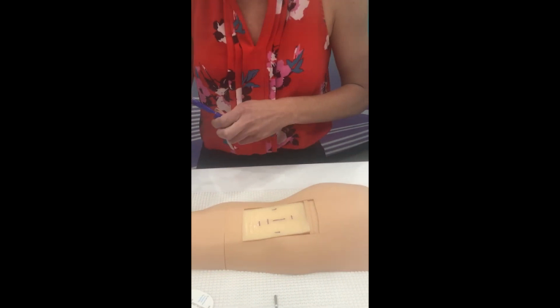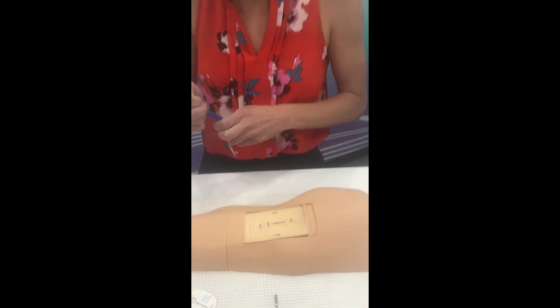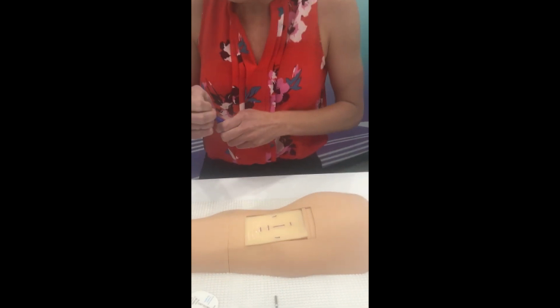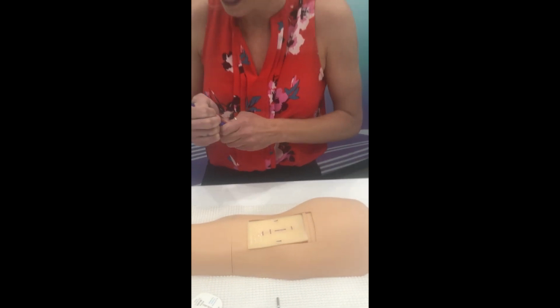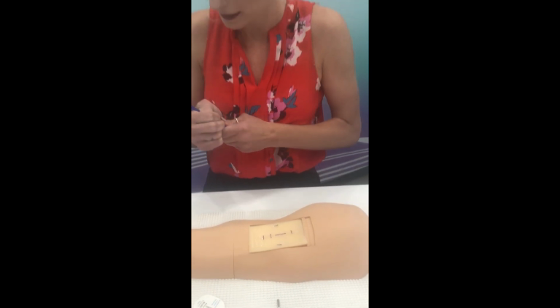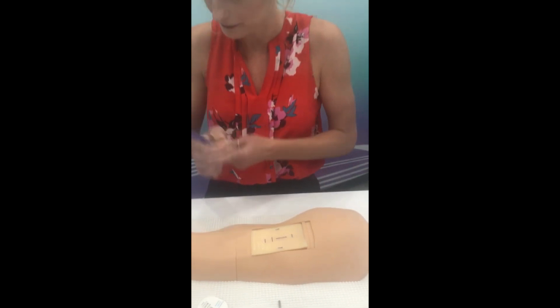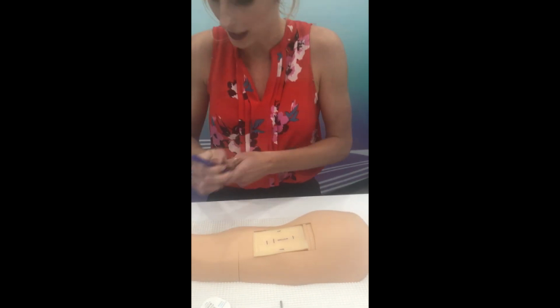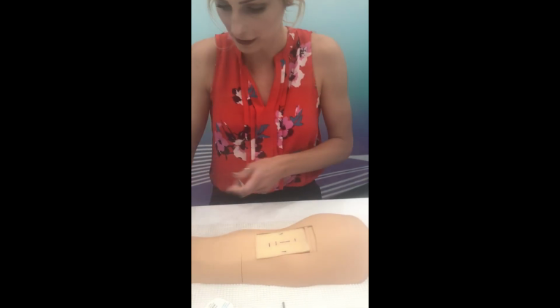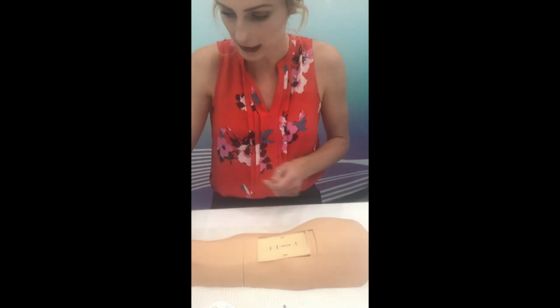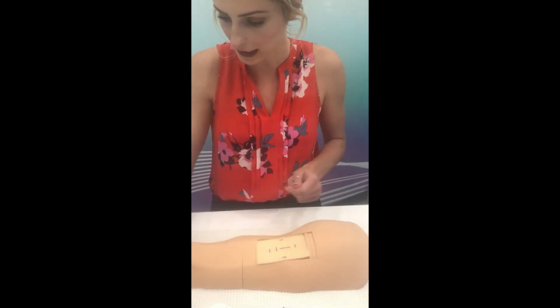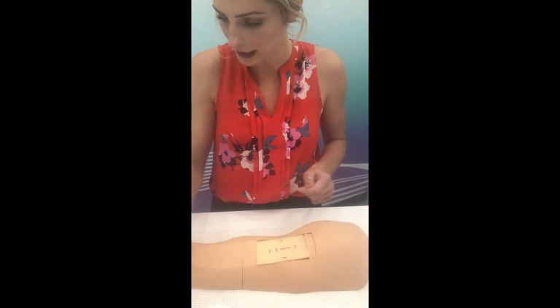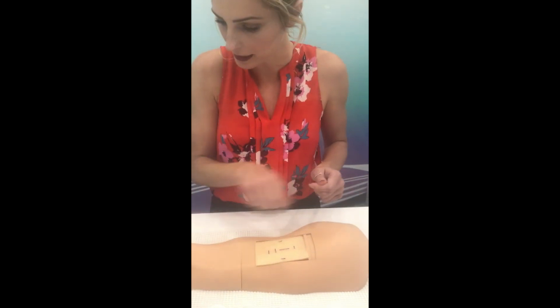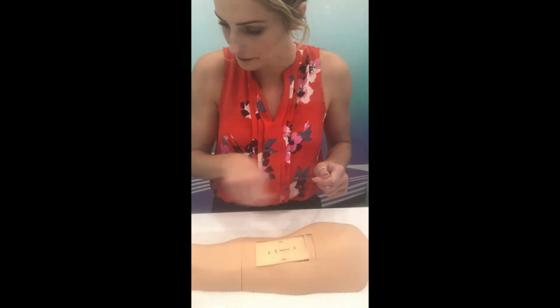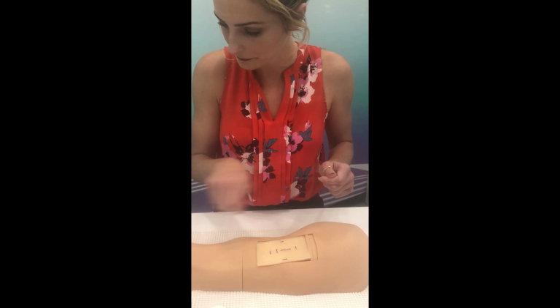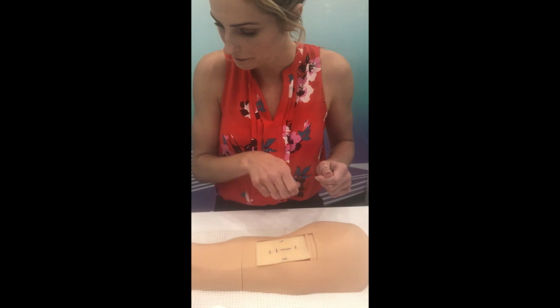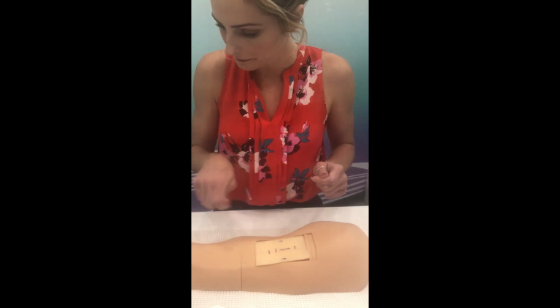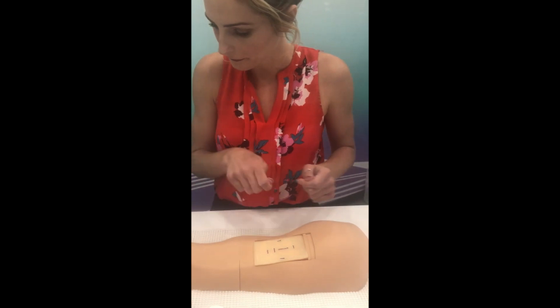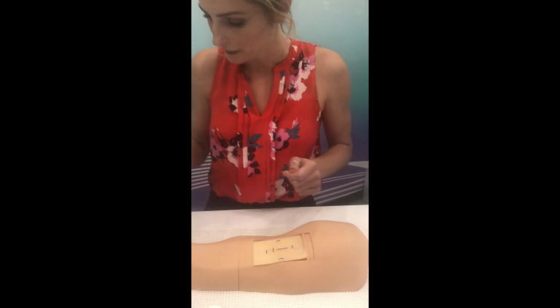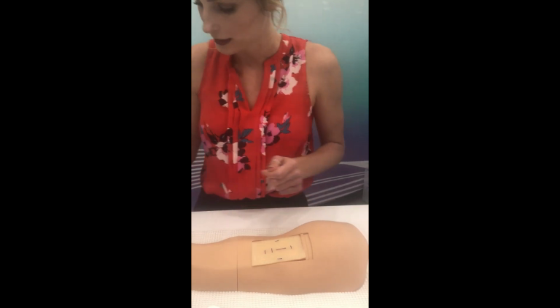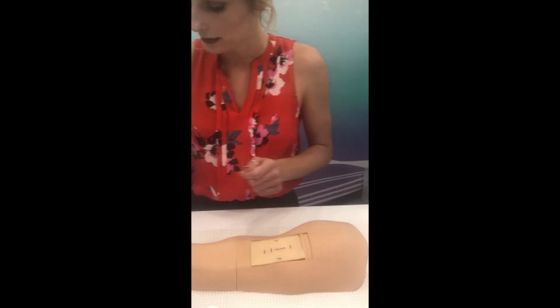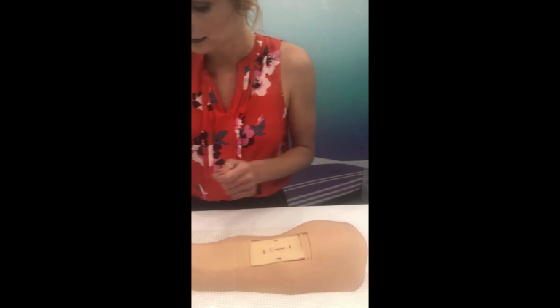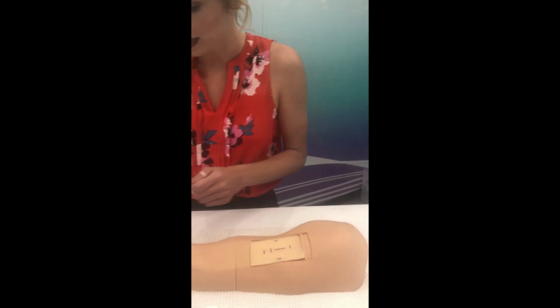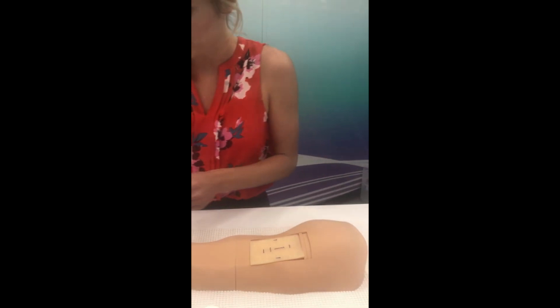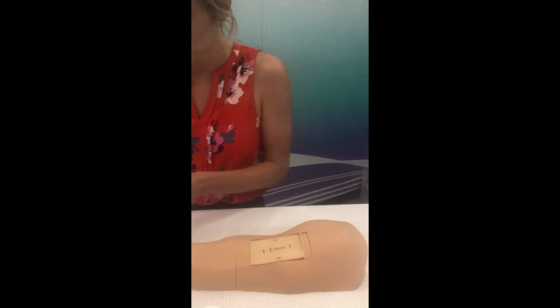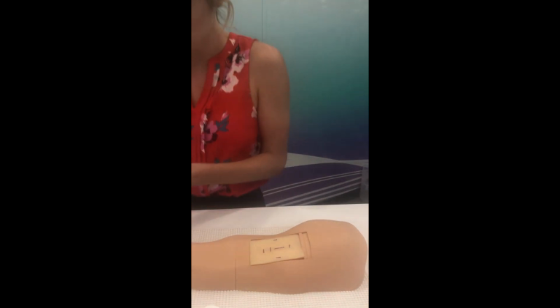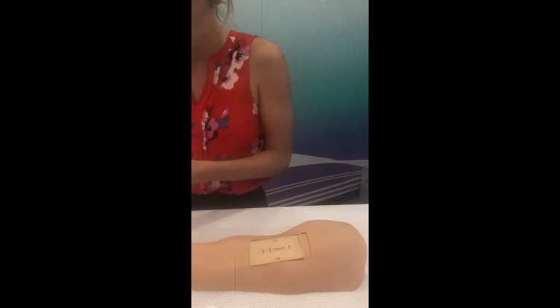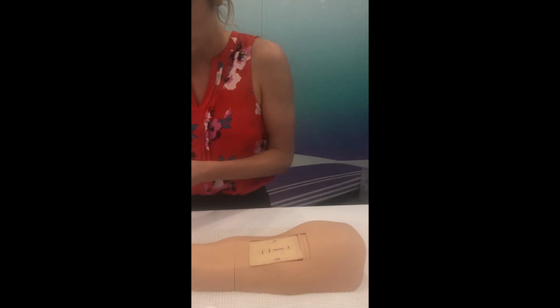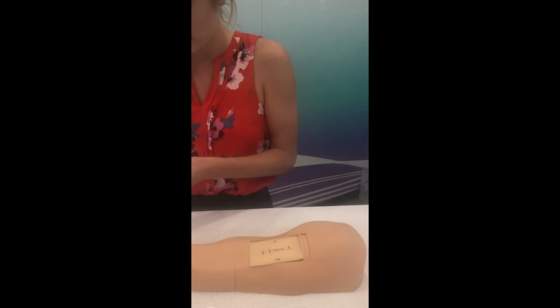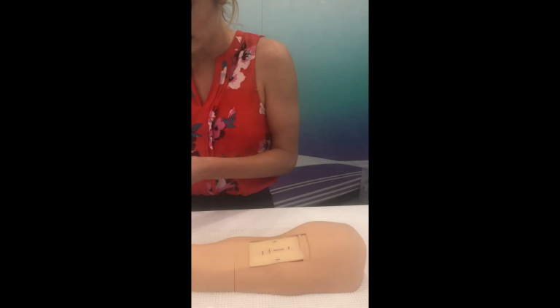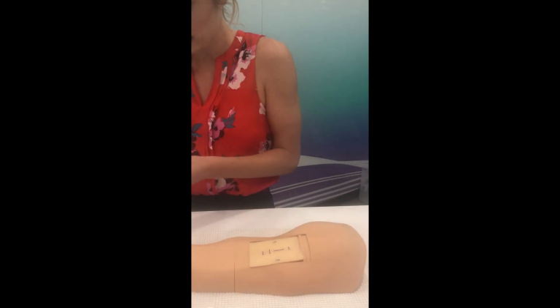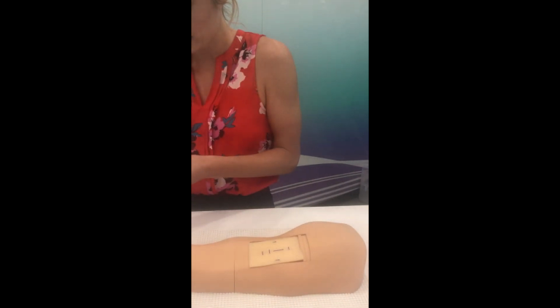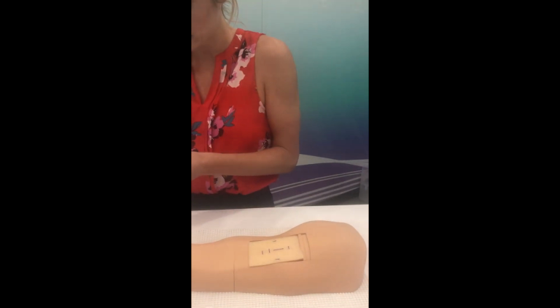Now we clean it, and now we do the lidocaine.